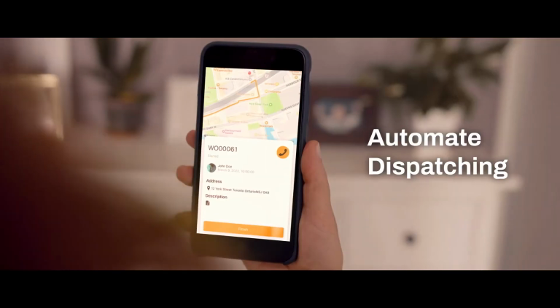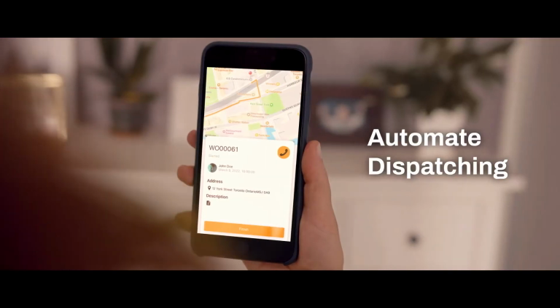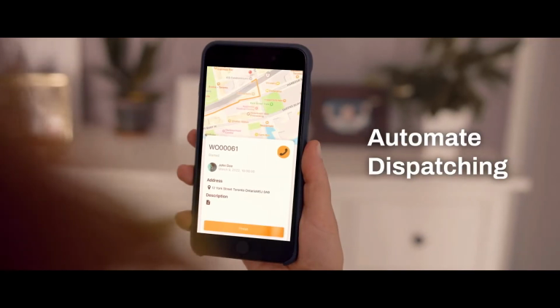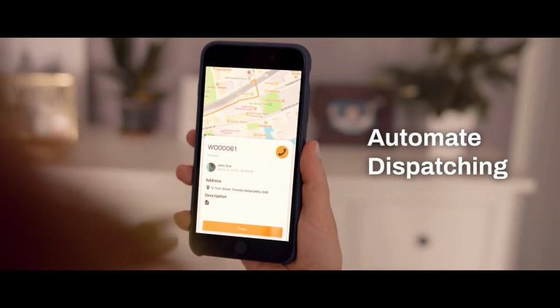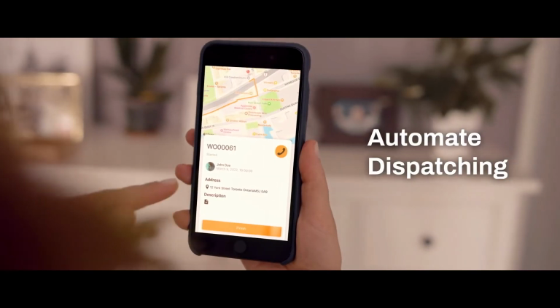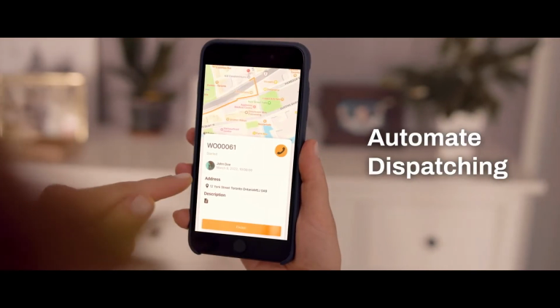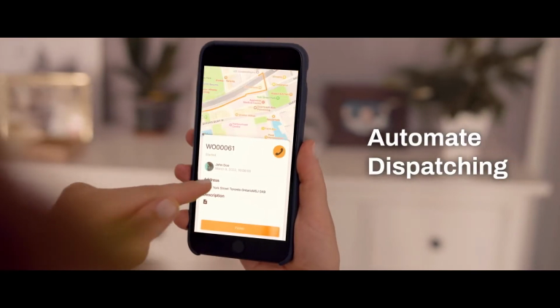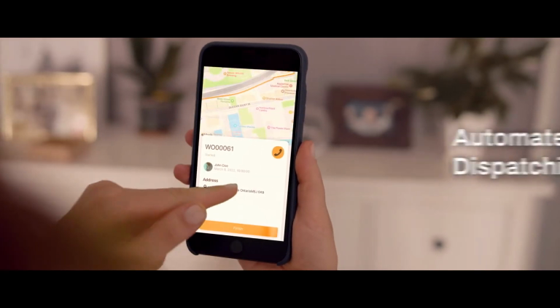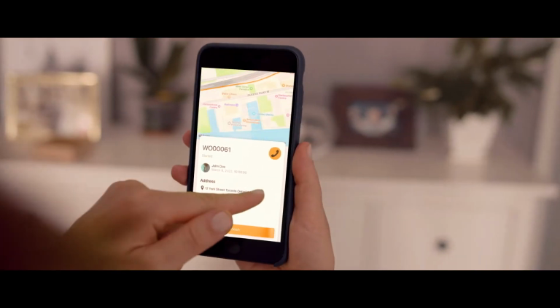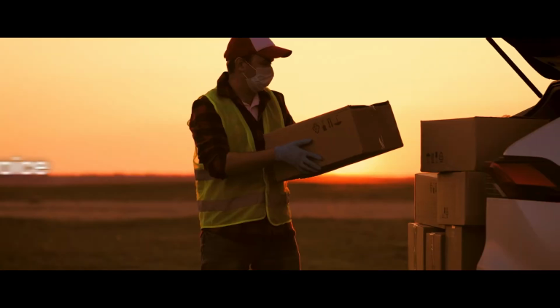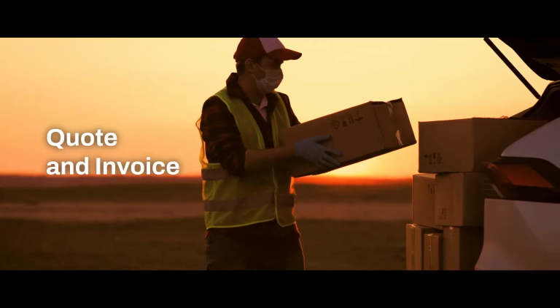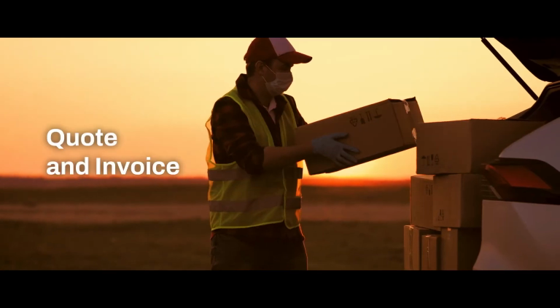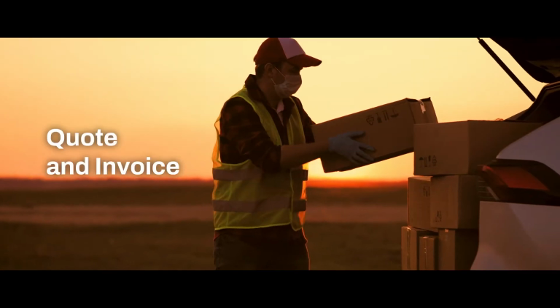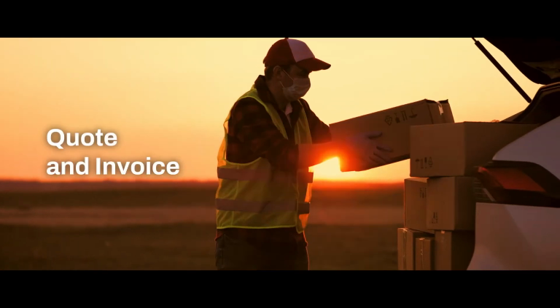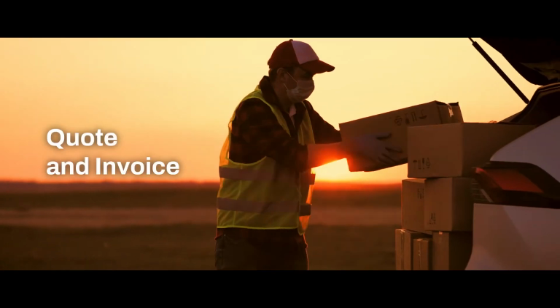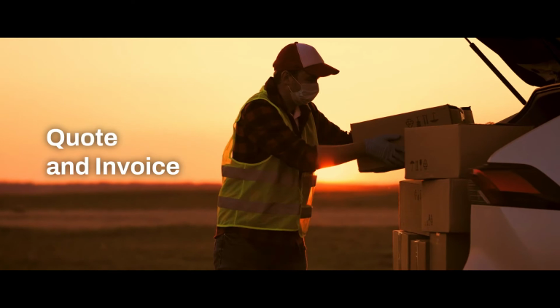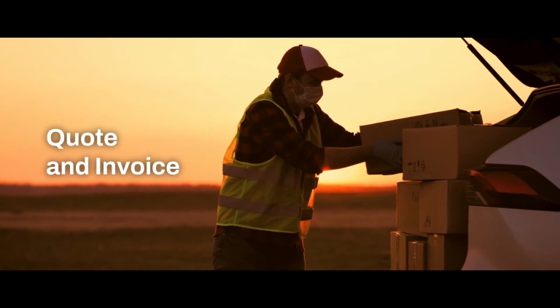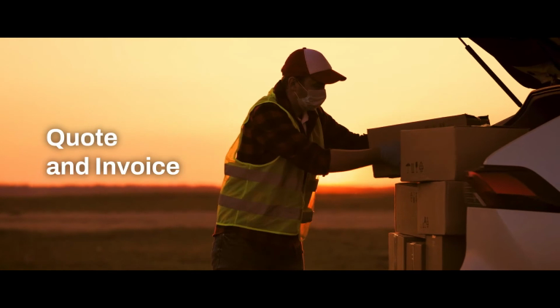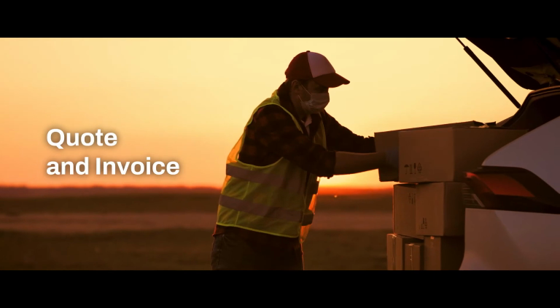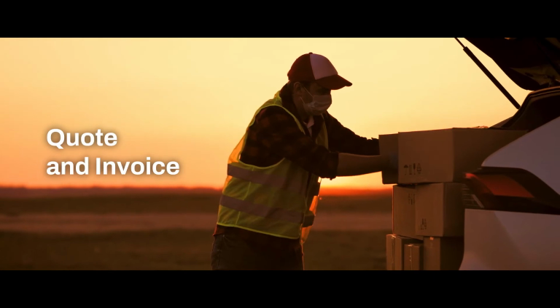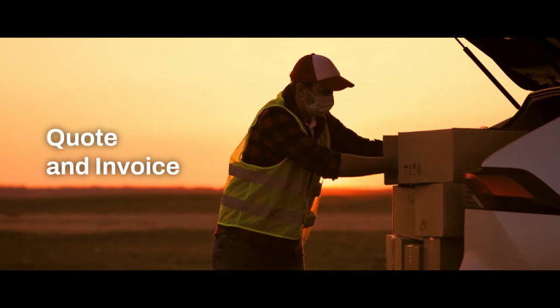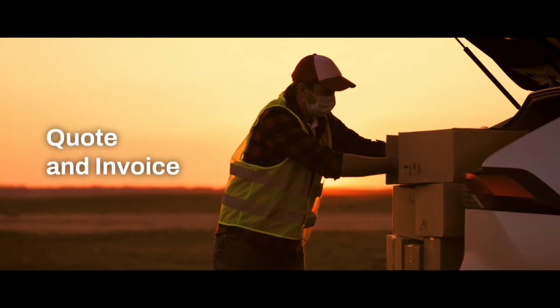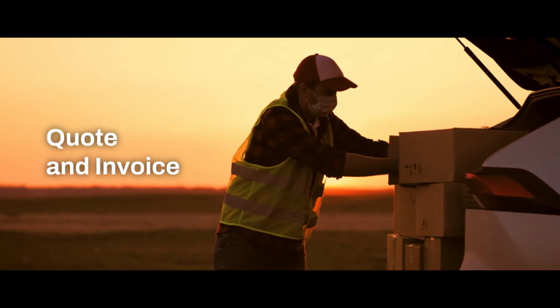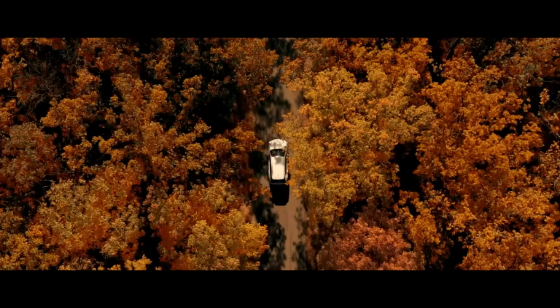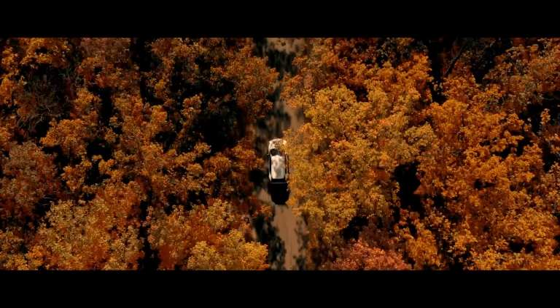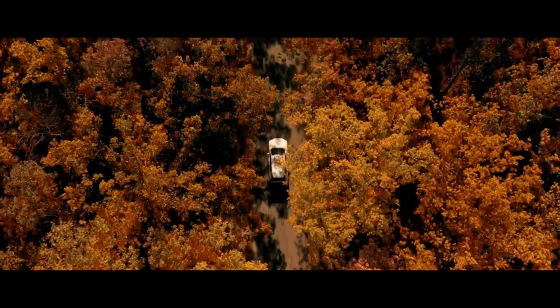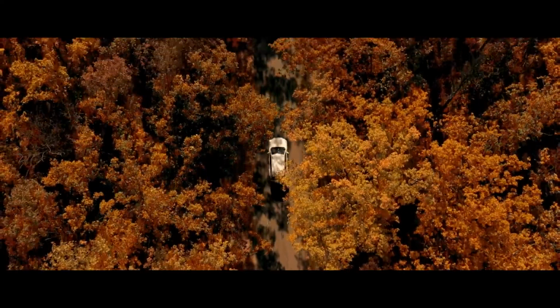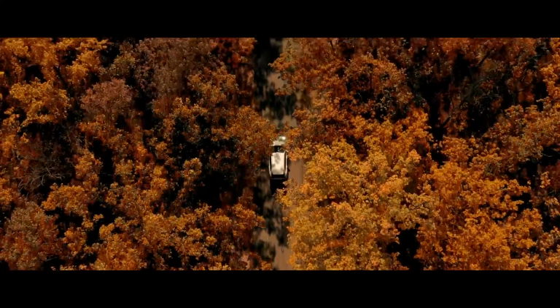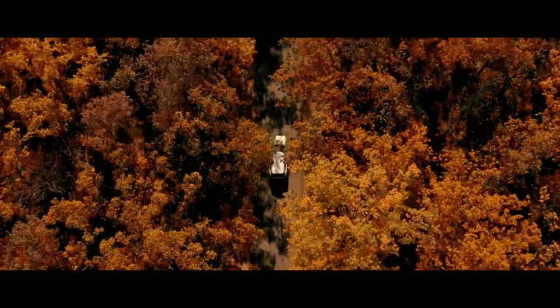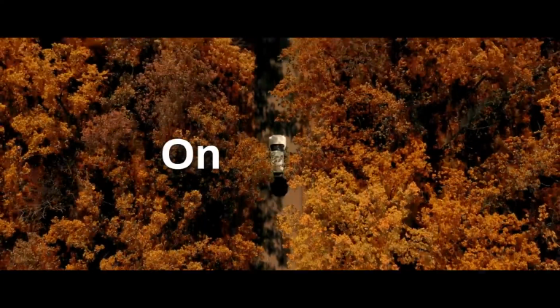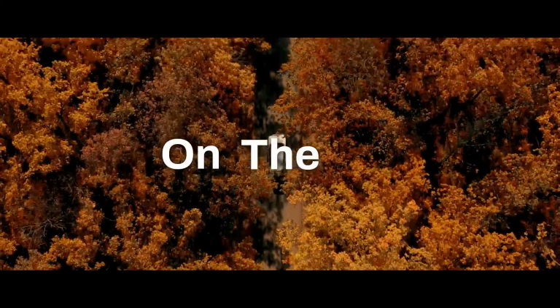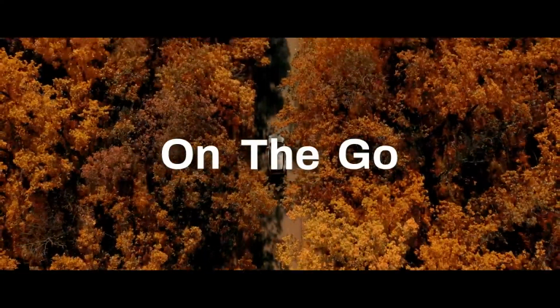Automate dispatching, quote and invoice seamlessly, and manage your workflow on the go.